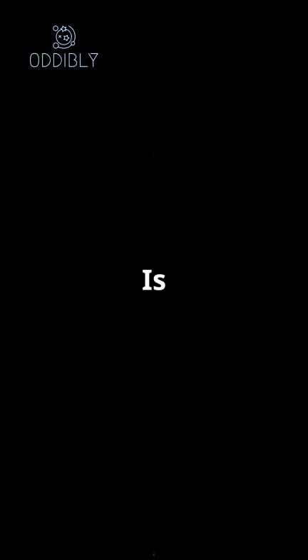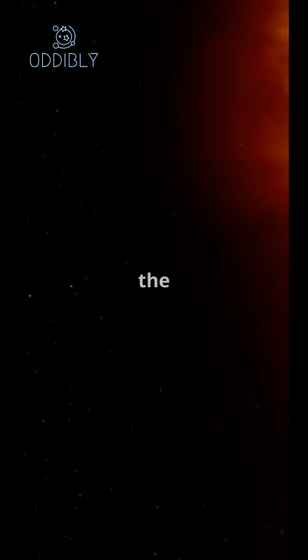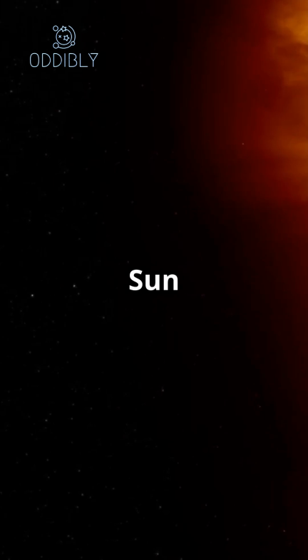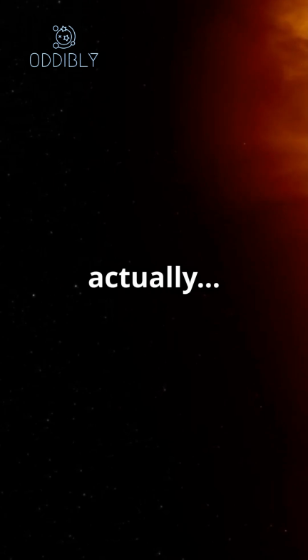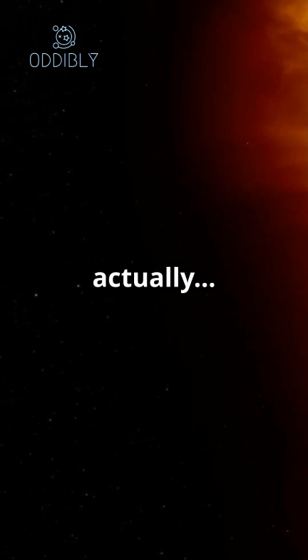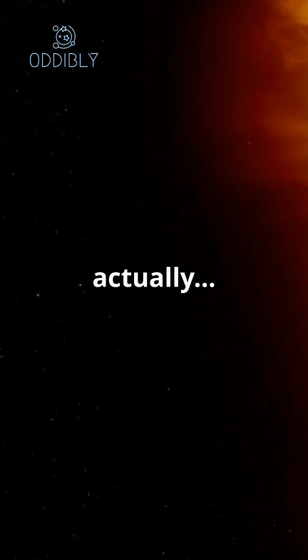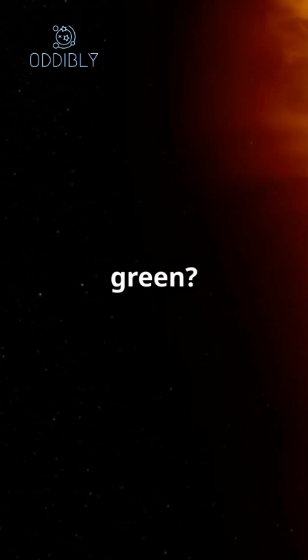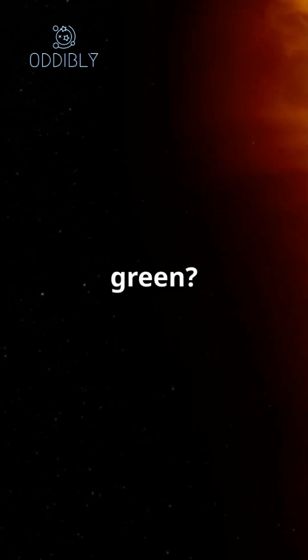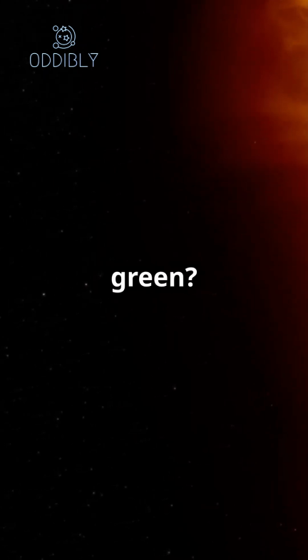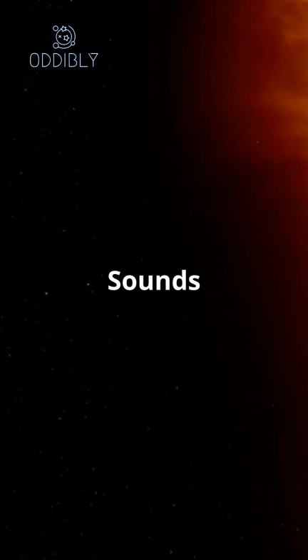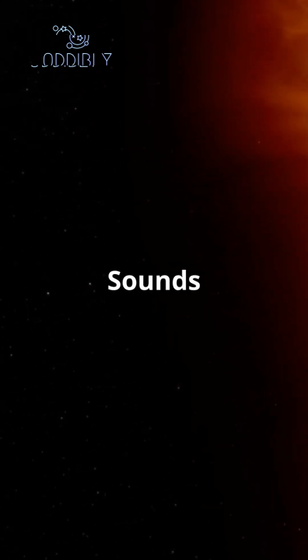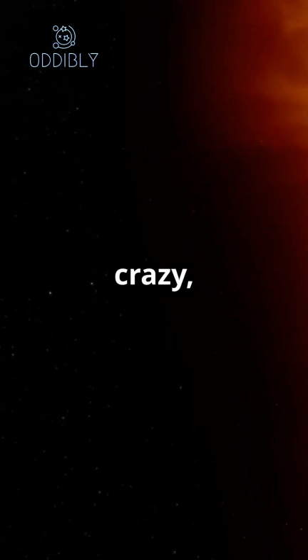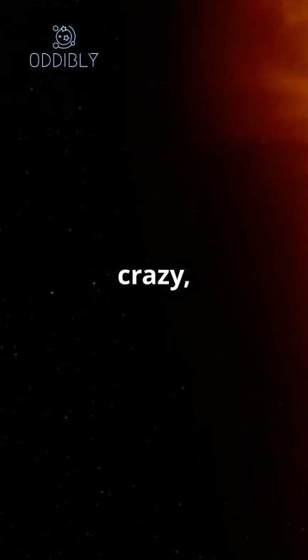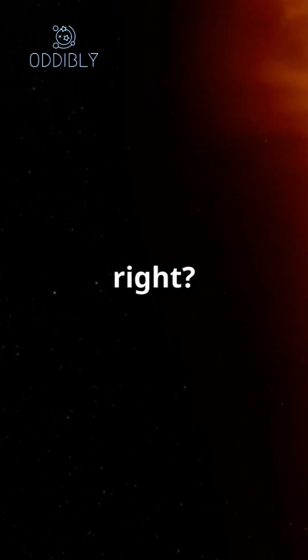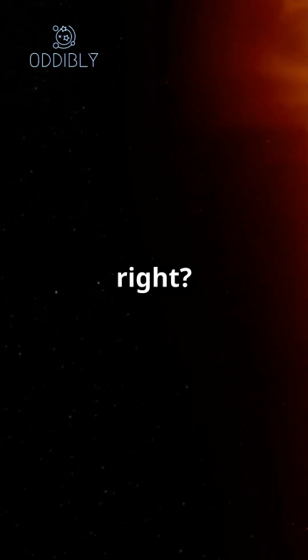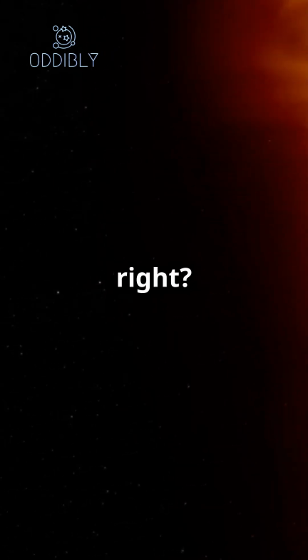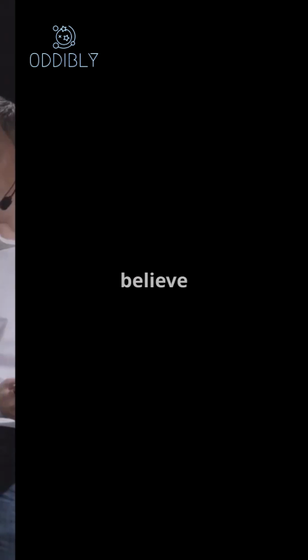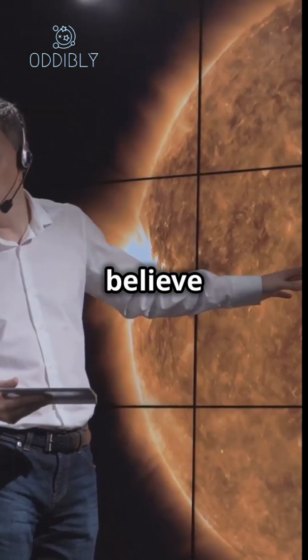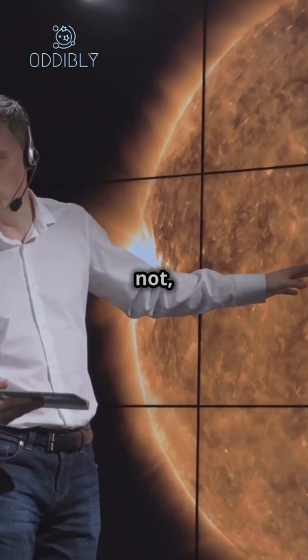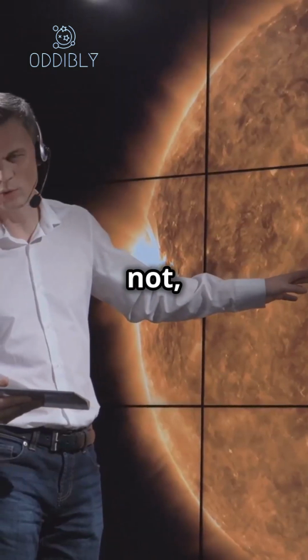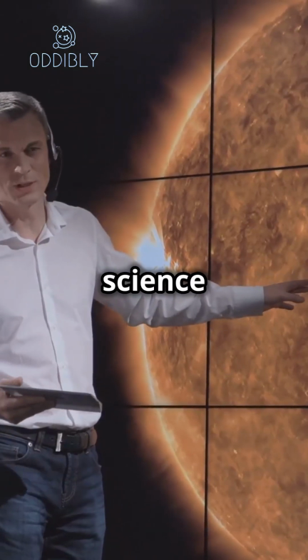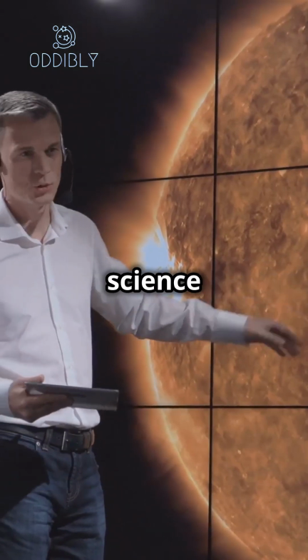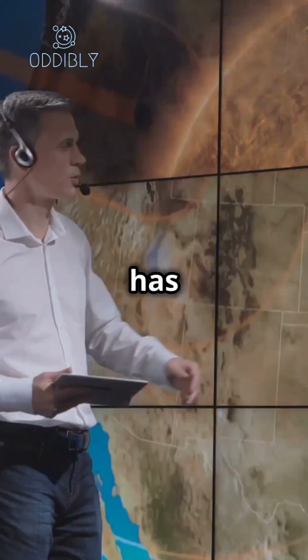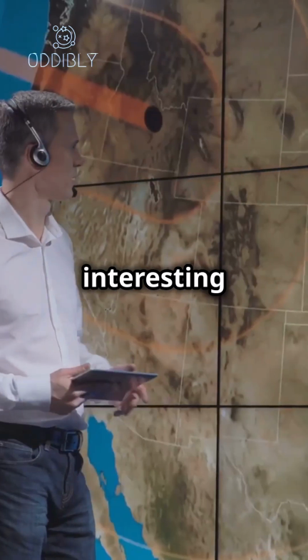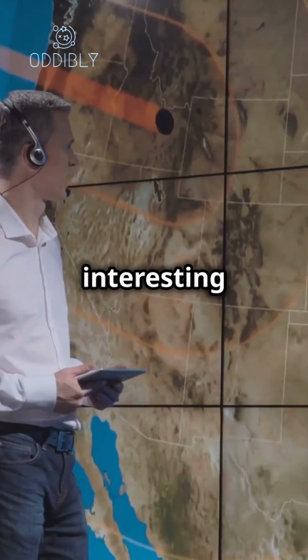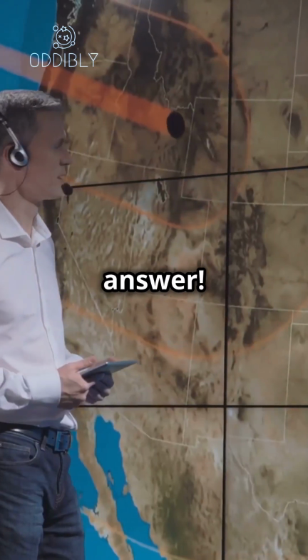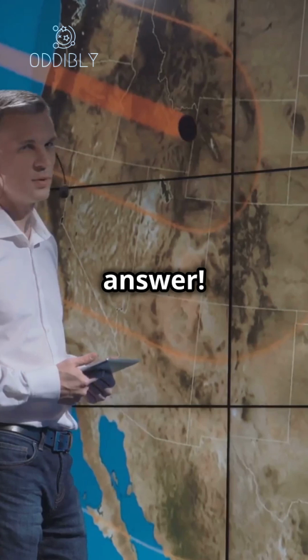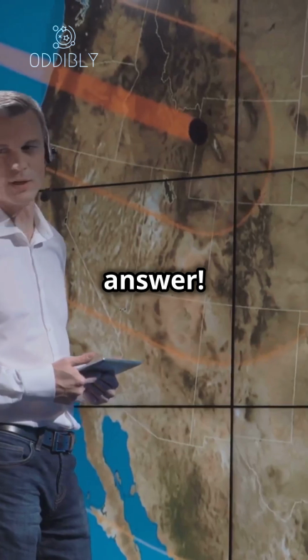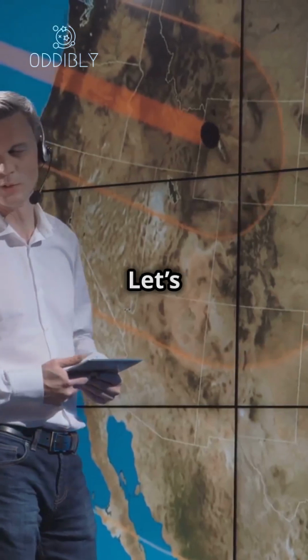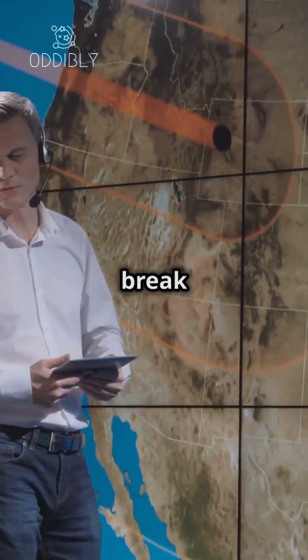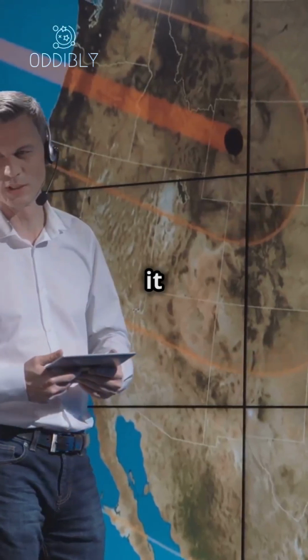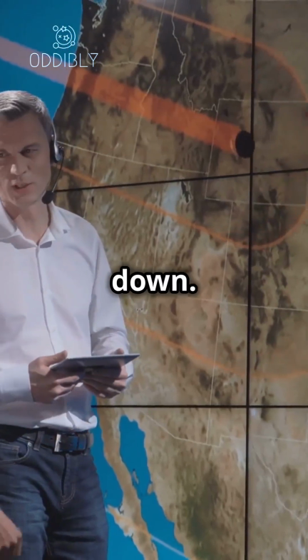Is the sun actually green? Sounds crazy, right? But believe it or not, science has an interesting answer. Let's break it down.